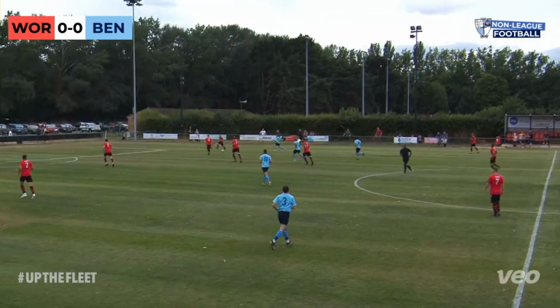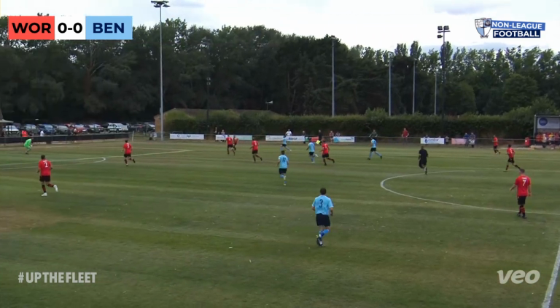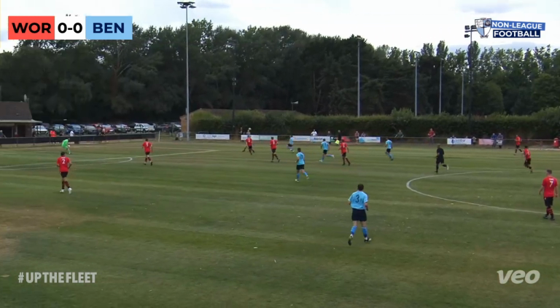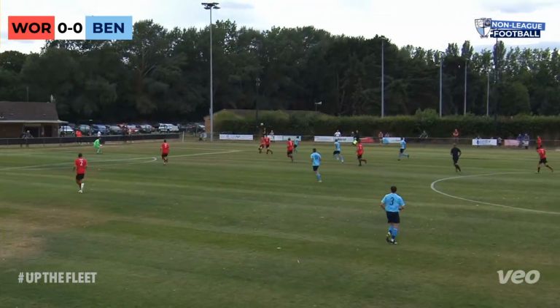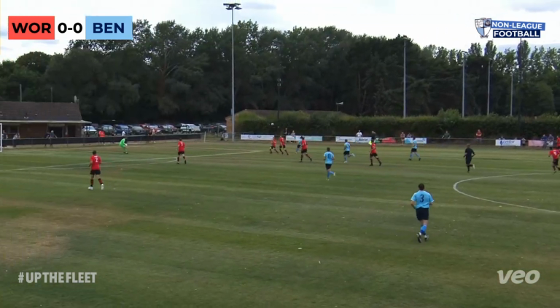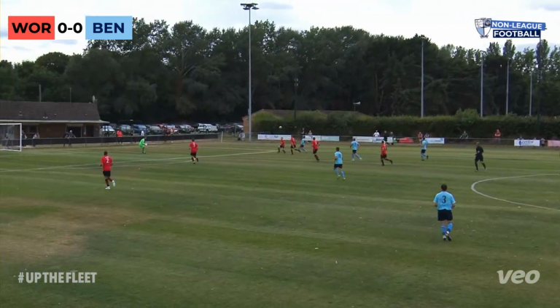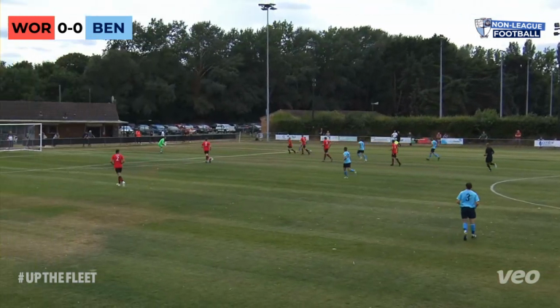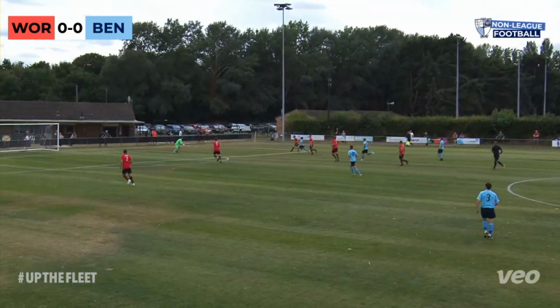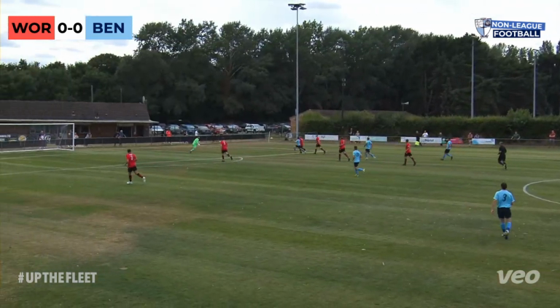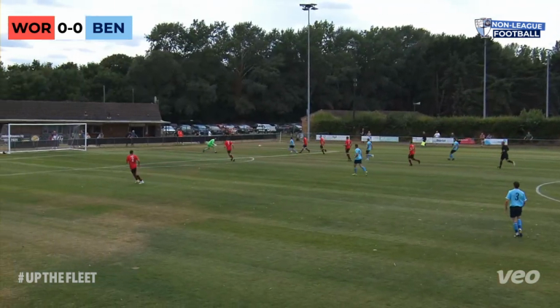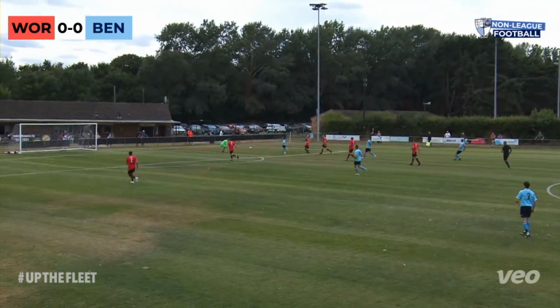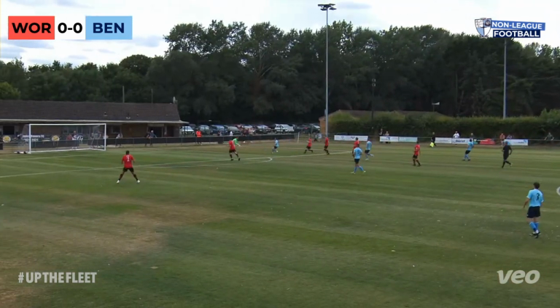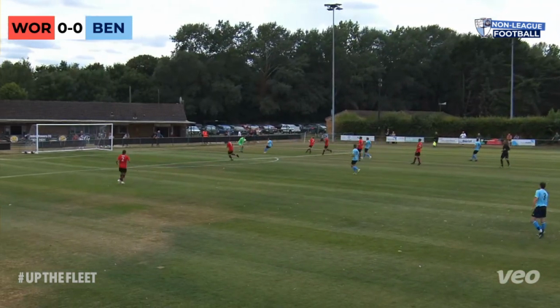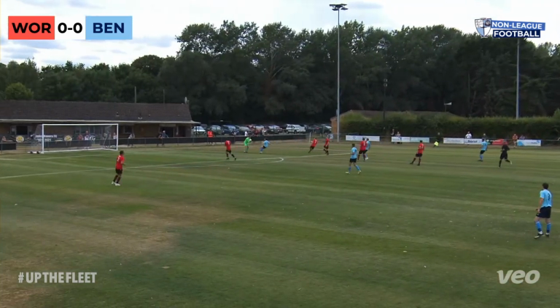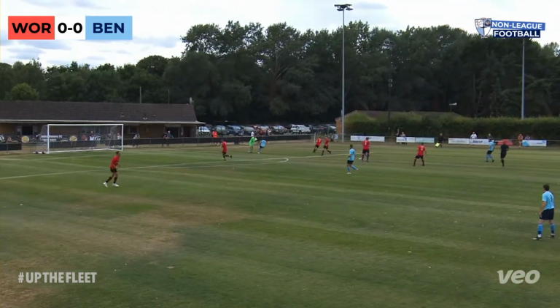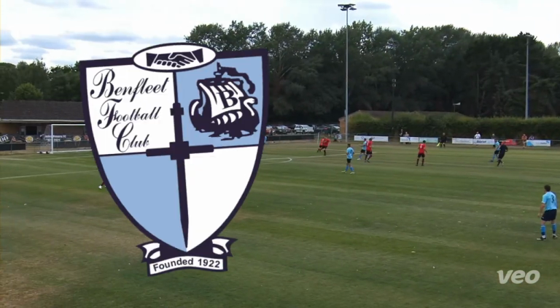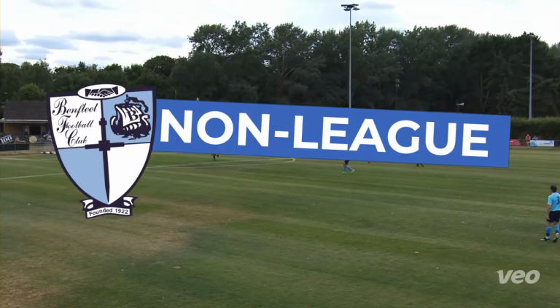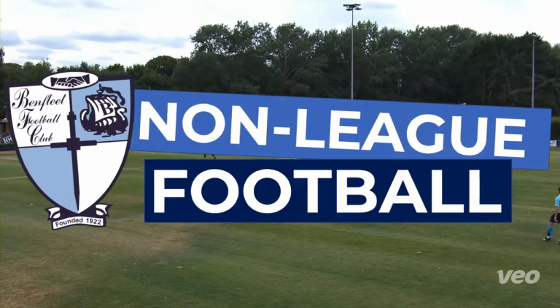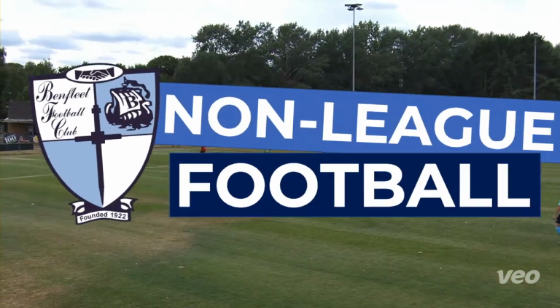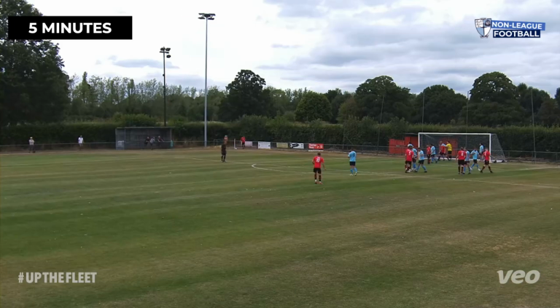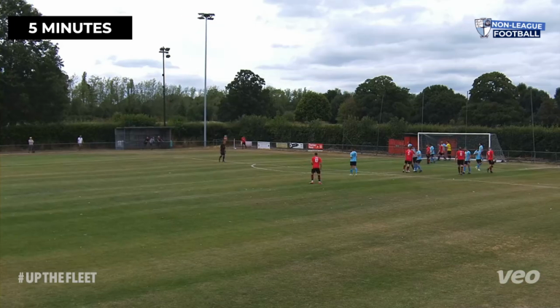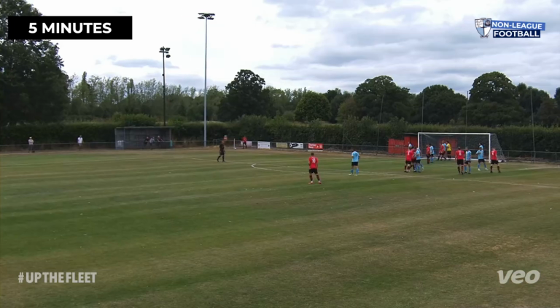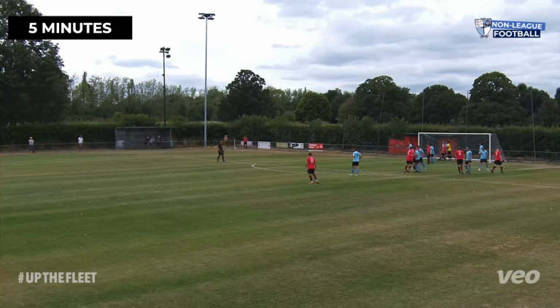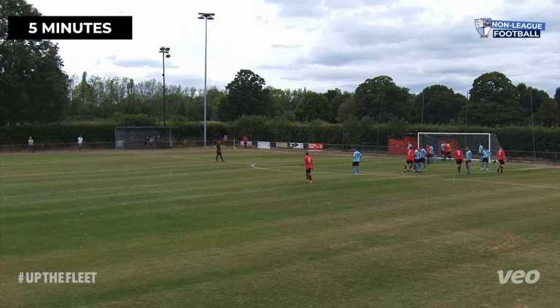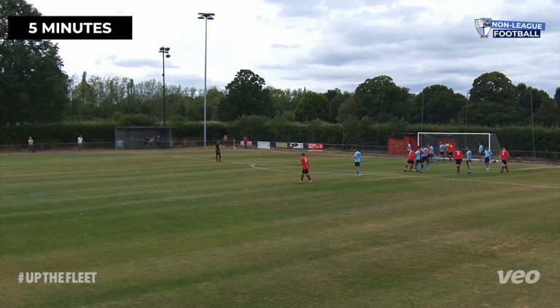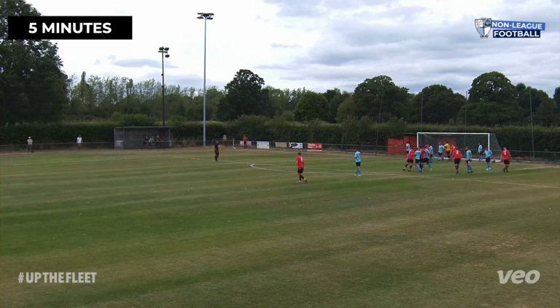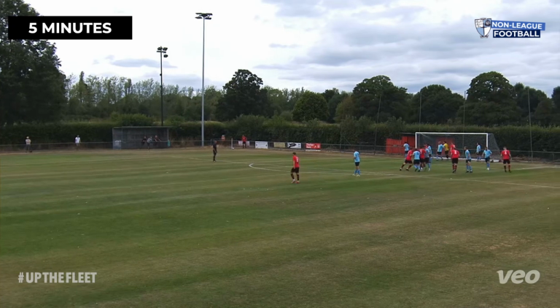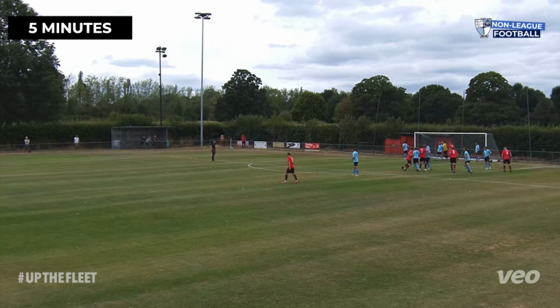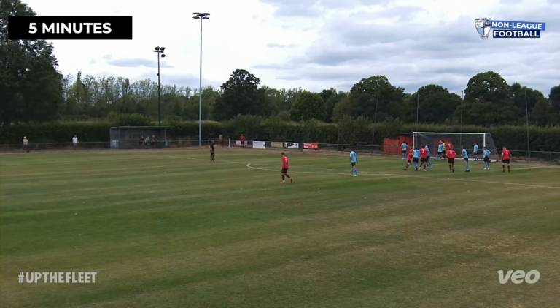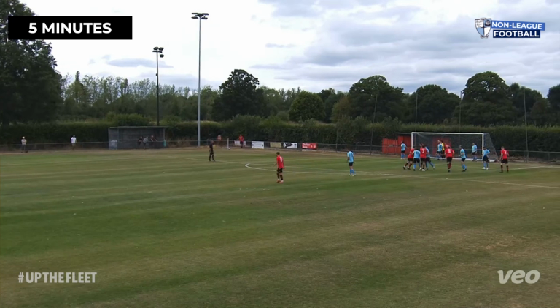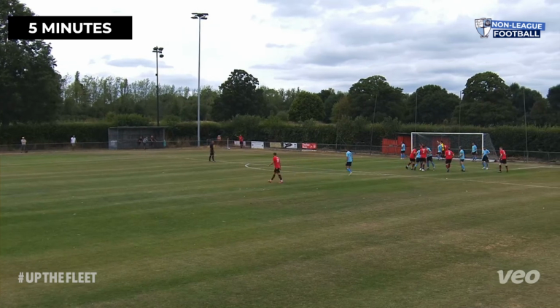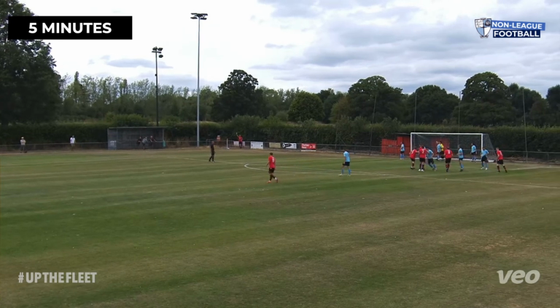Away today at Wormley Rovers. It is a nice-looking gaff, this one, as they get the corner five minutes in.